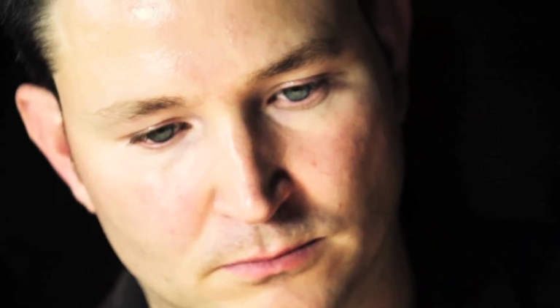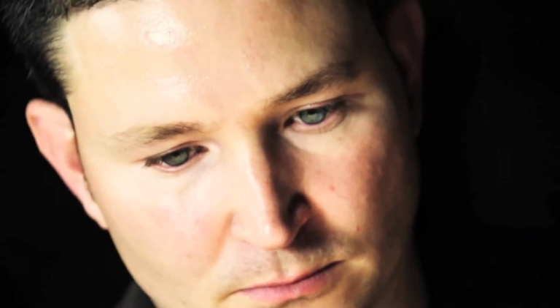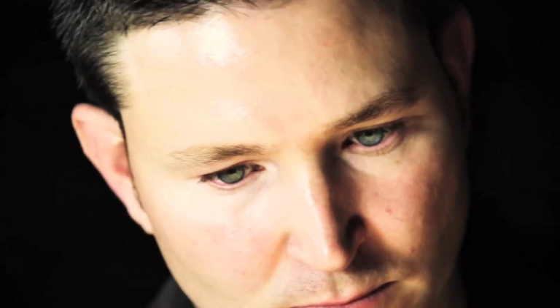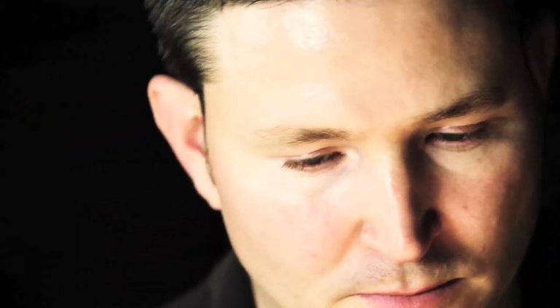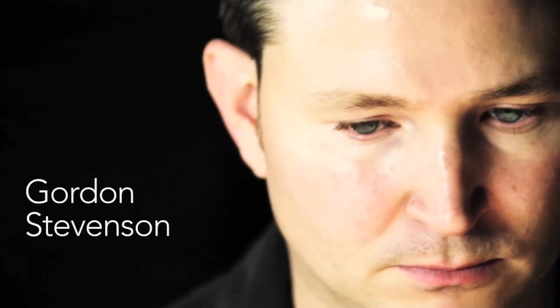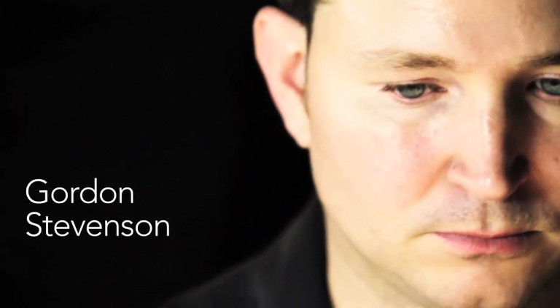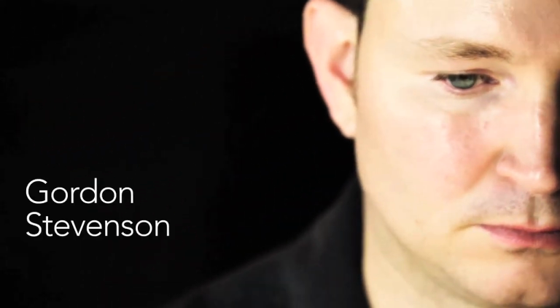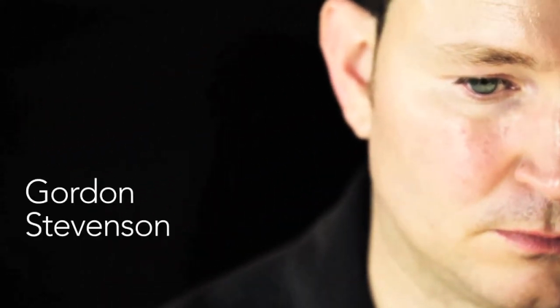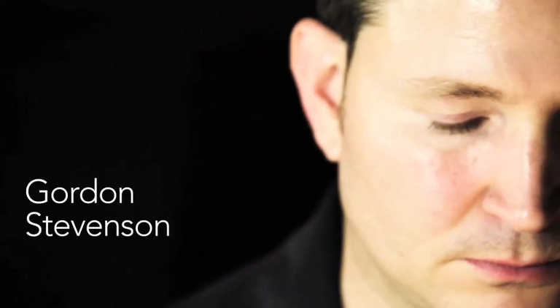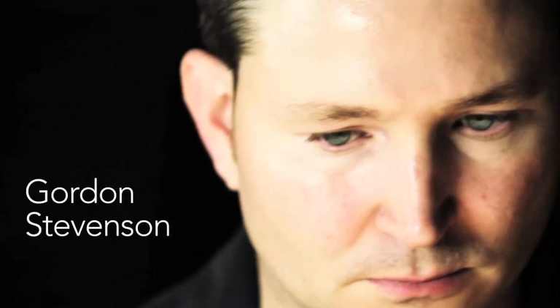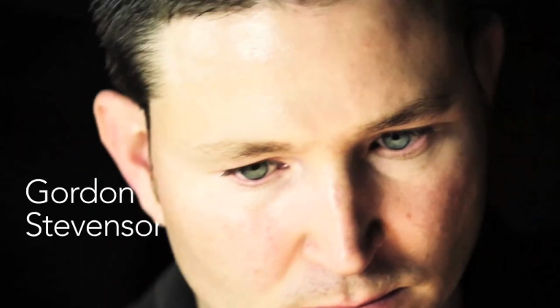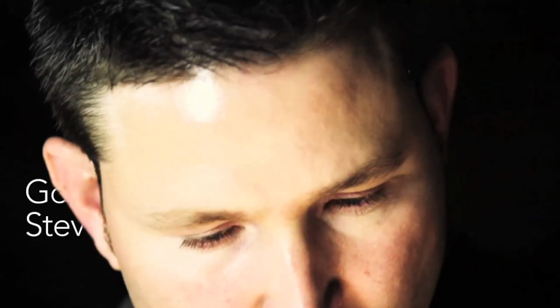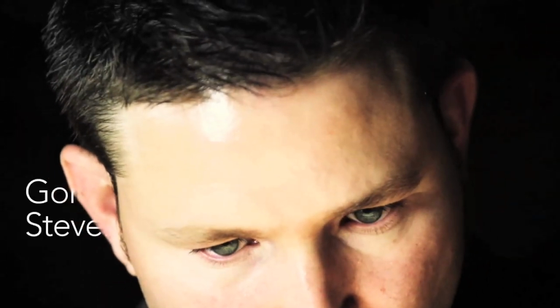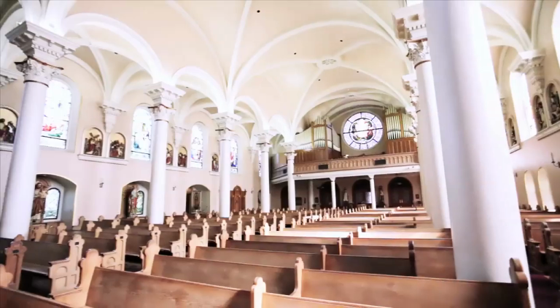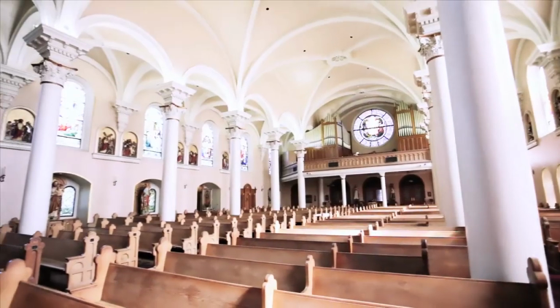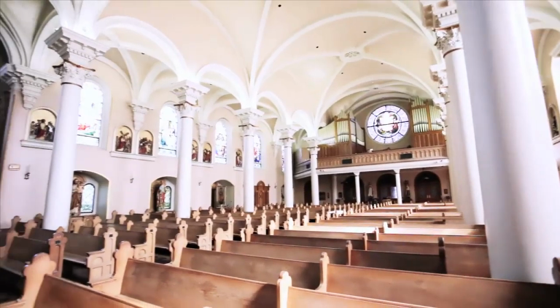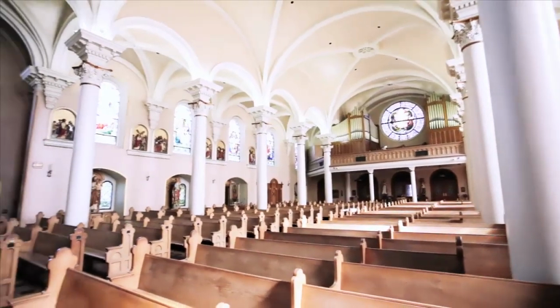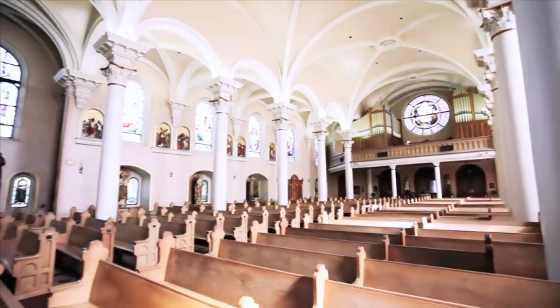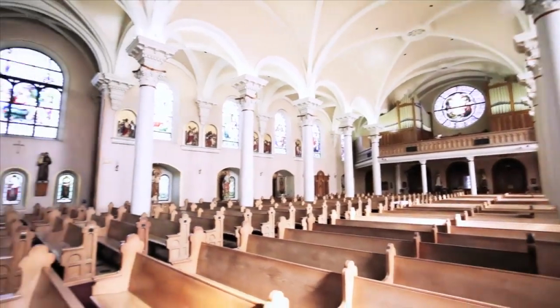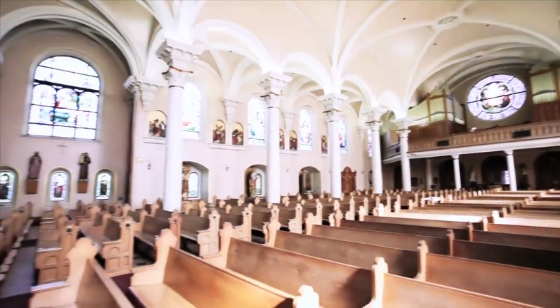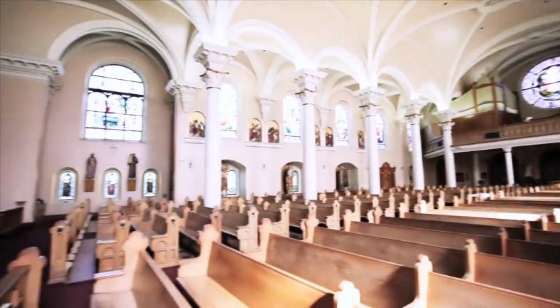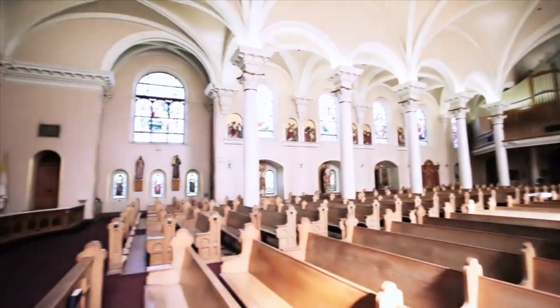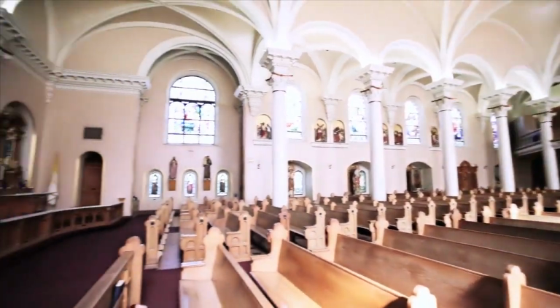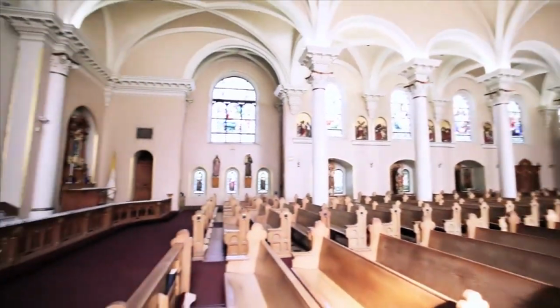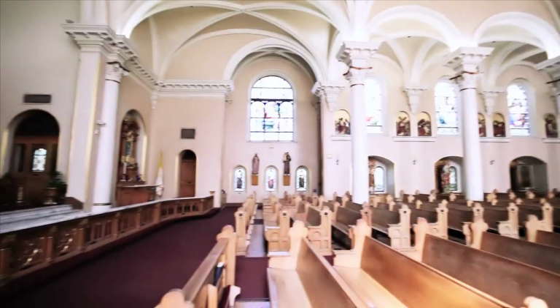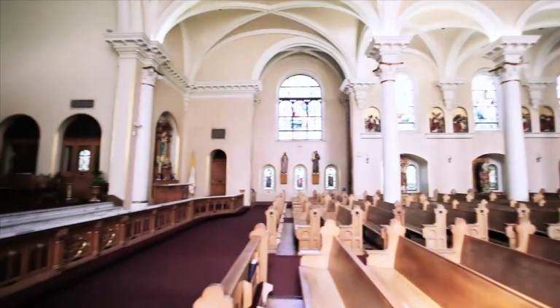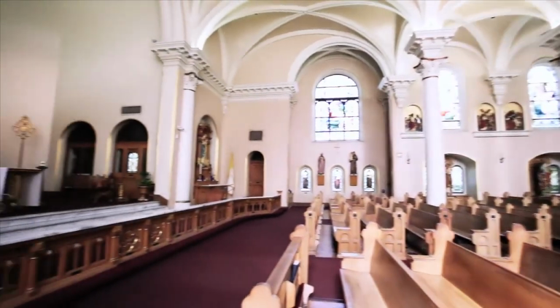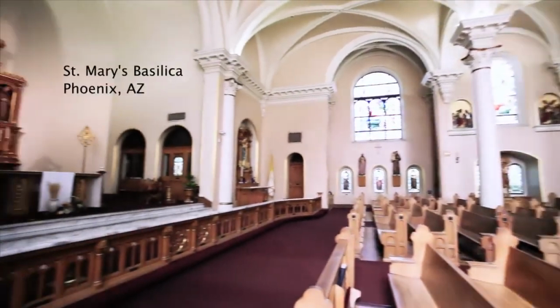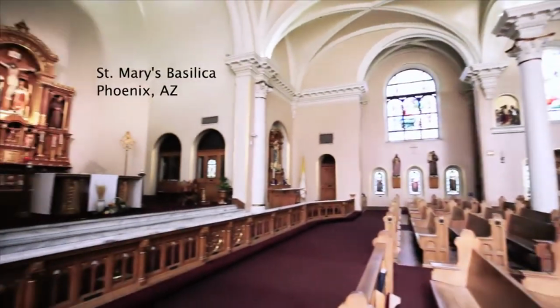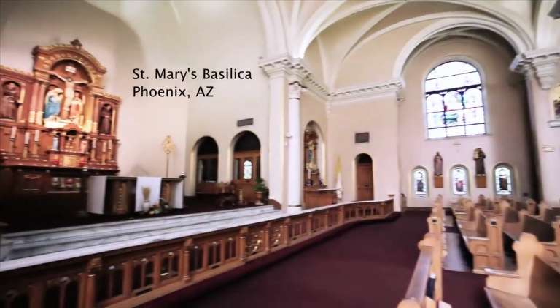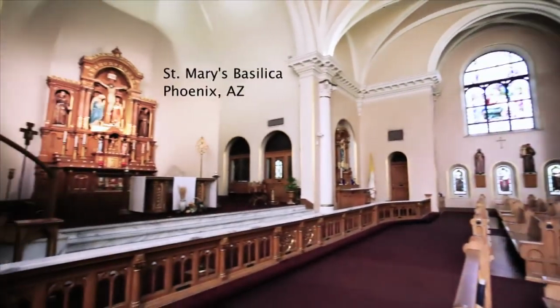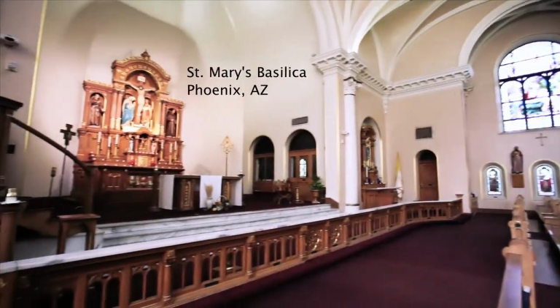My name is Gordon Stevenson and I'm the Director of Music and the Organist here at St. Mary's Basilica.